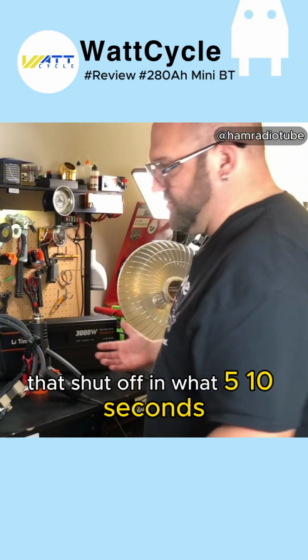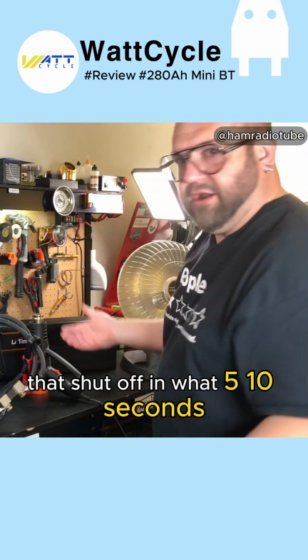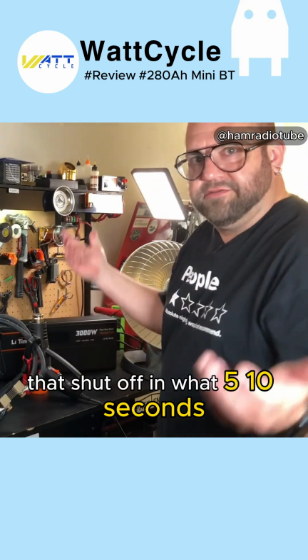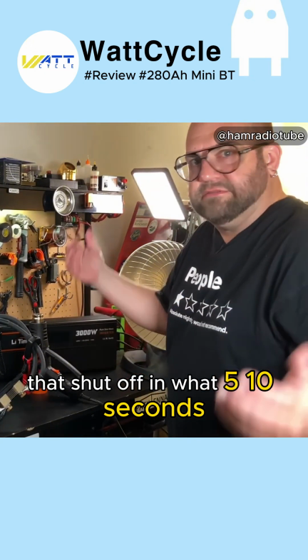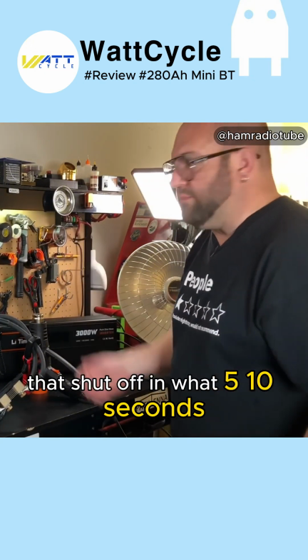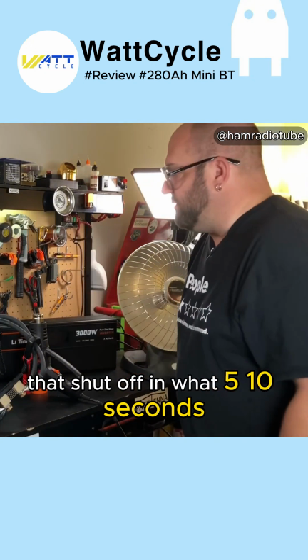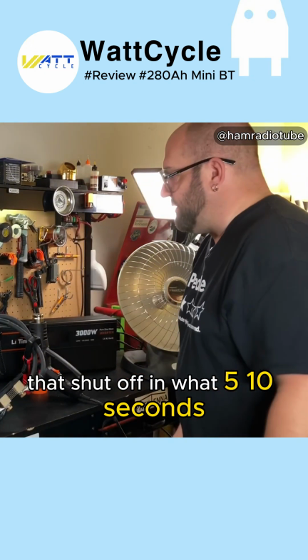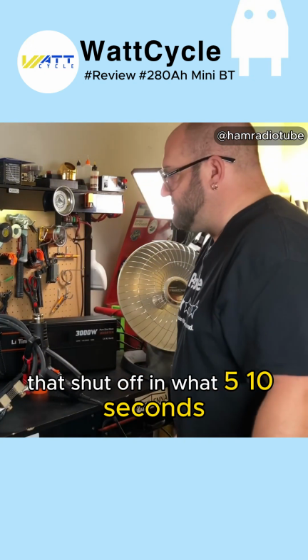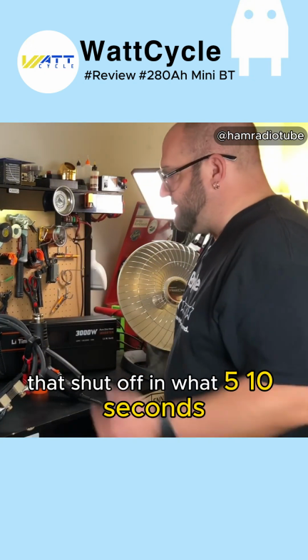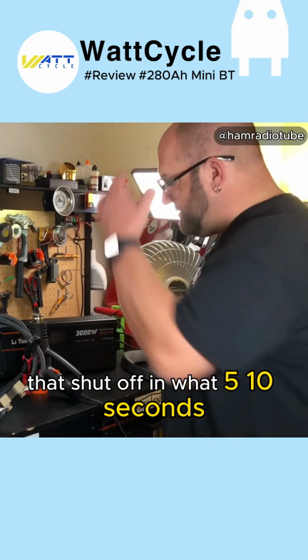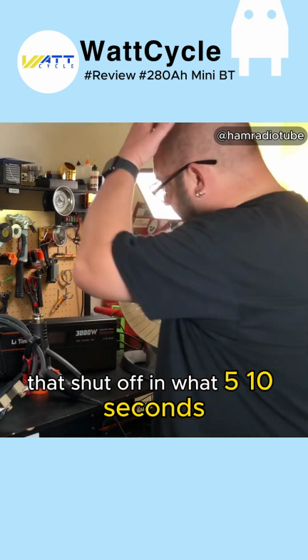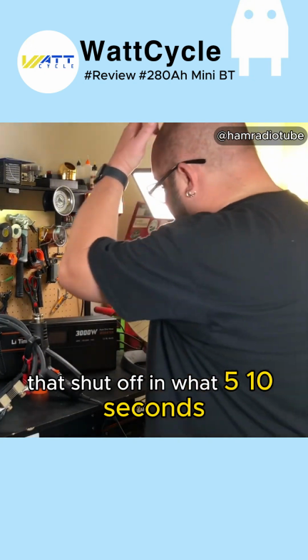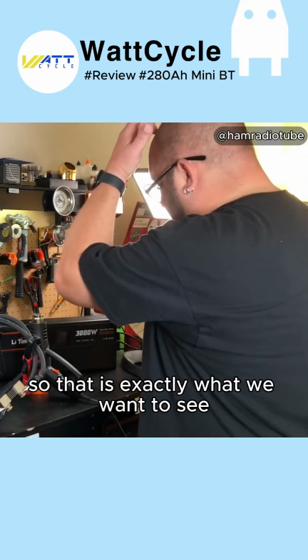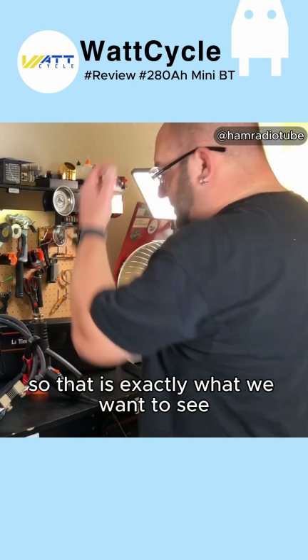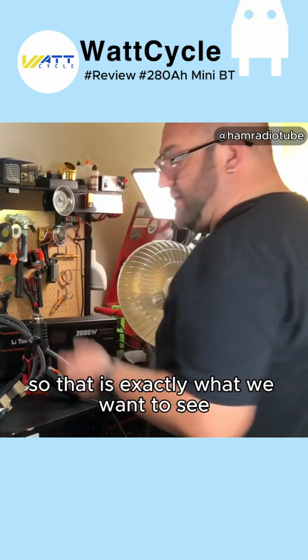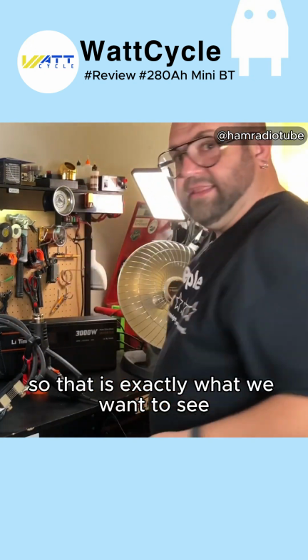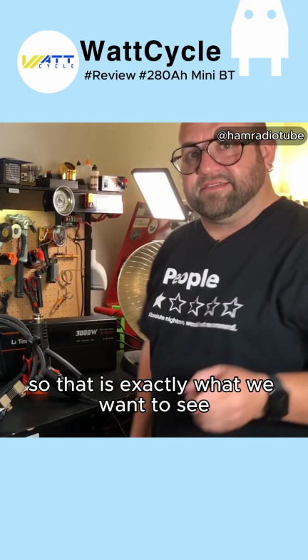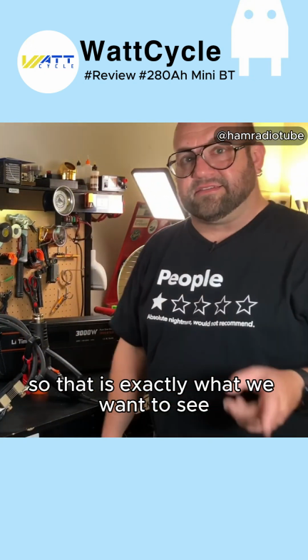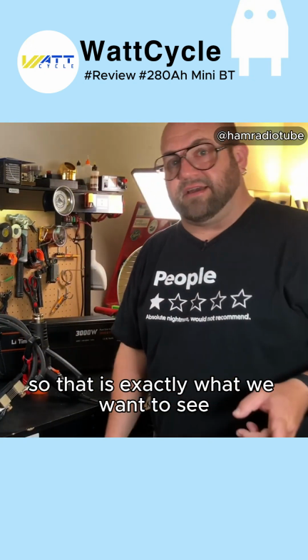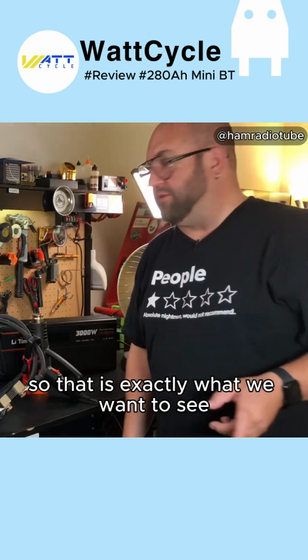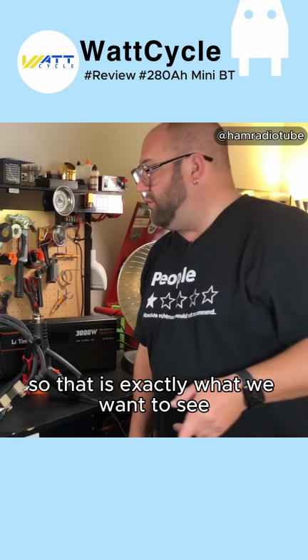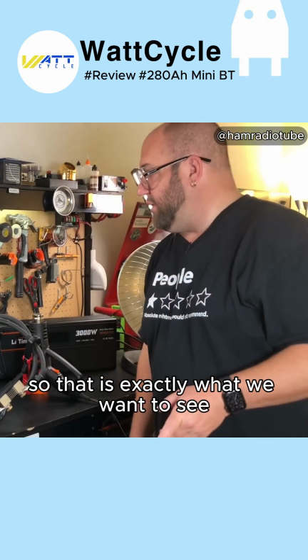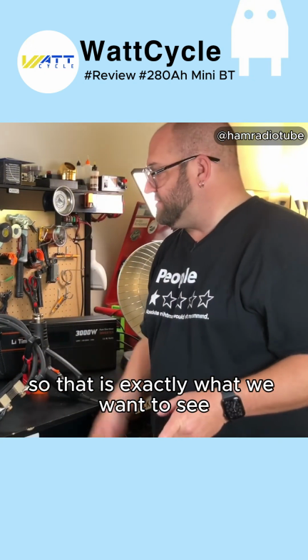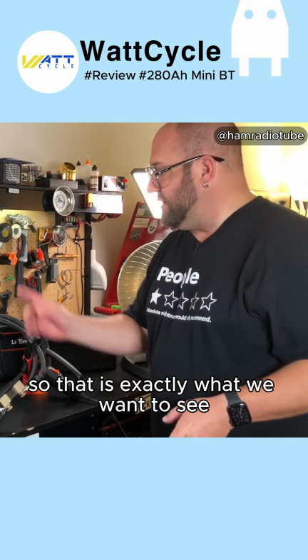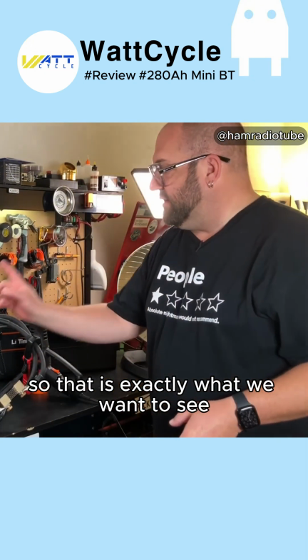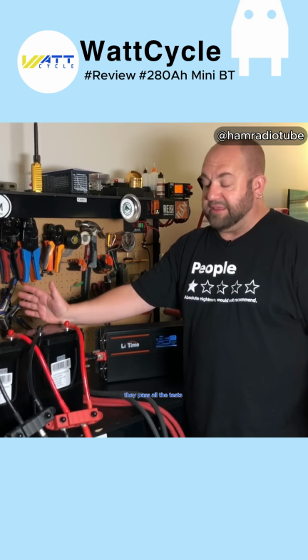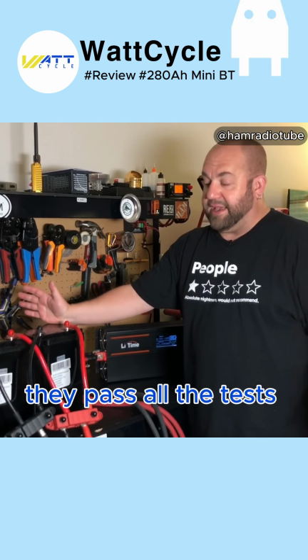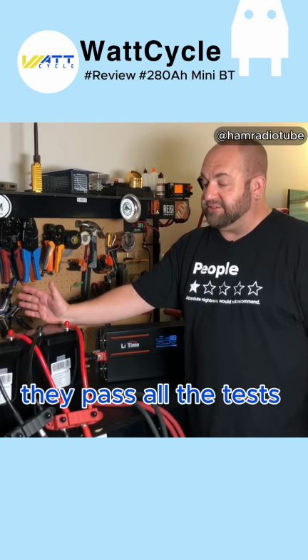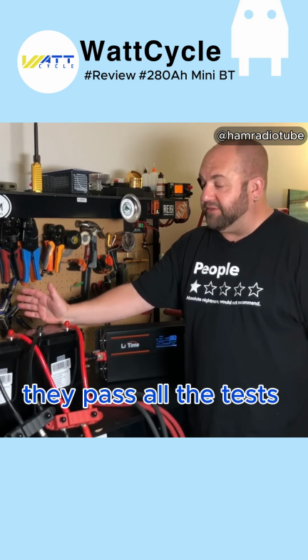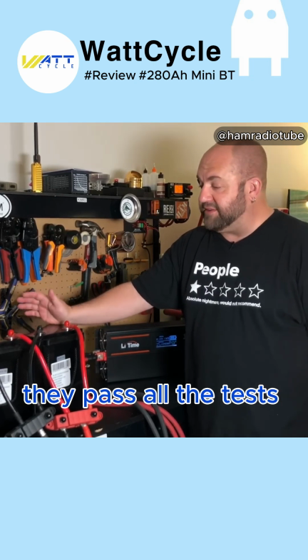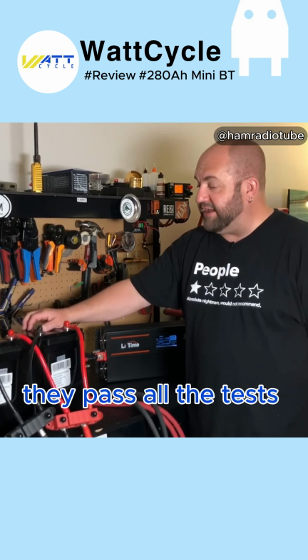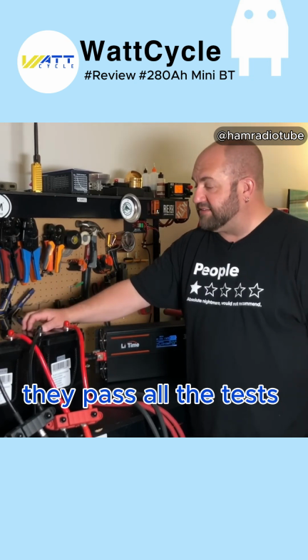That shut off in what — 5, 10 seconds. So that is exactly what we want to see. They pass all the tests.